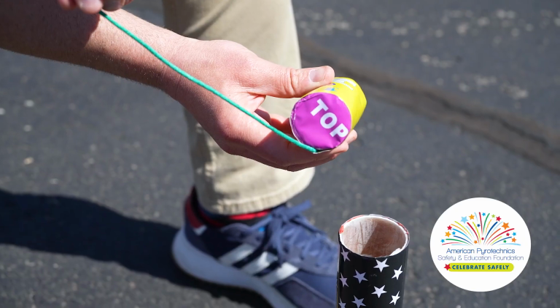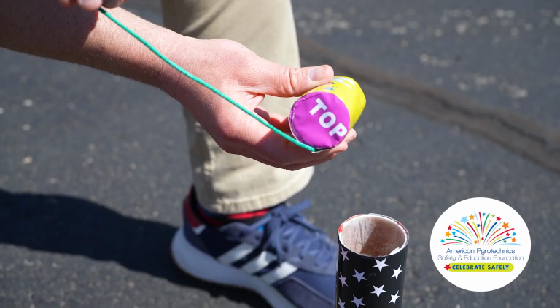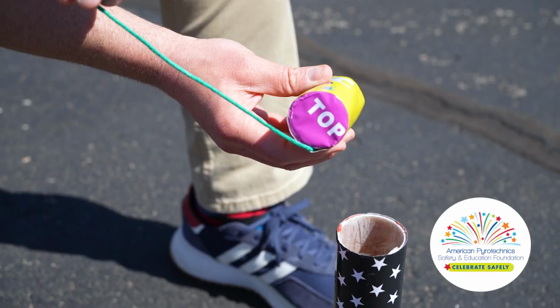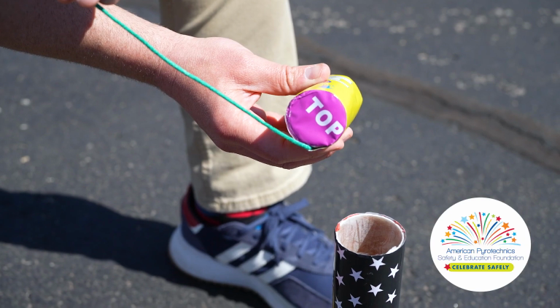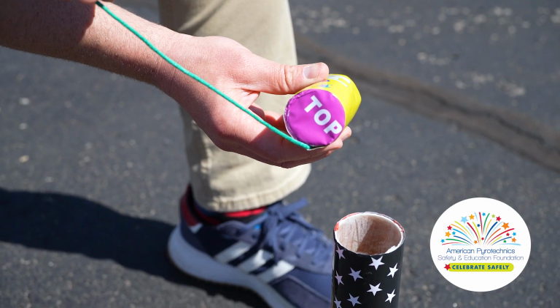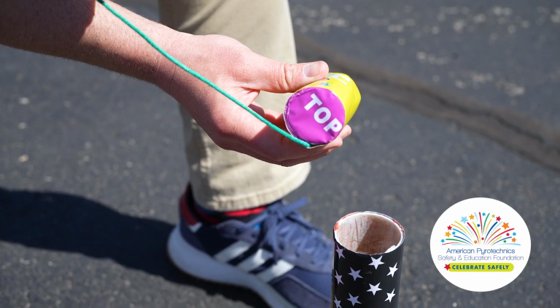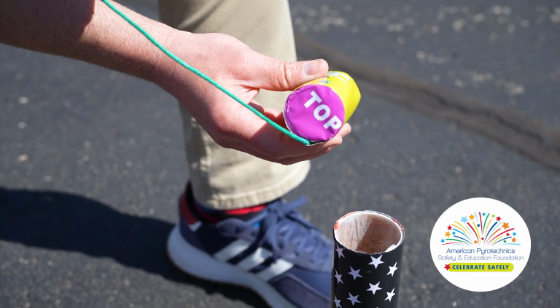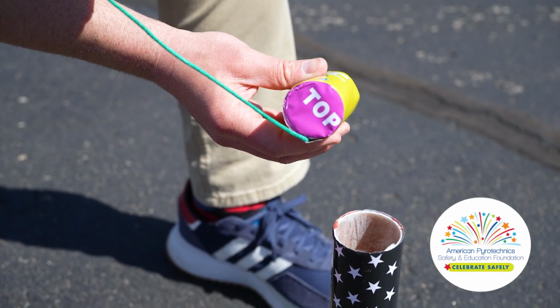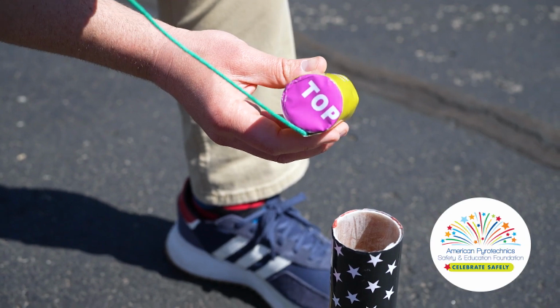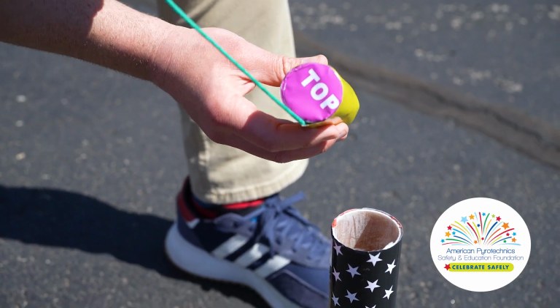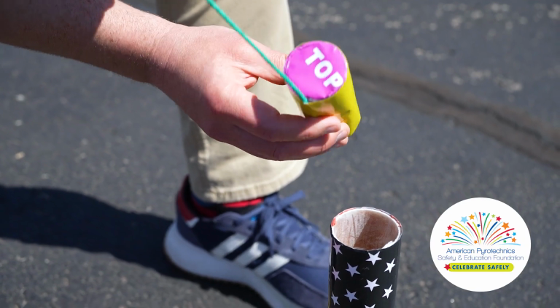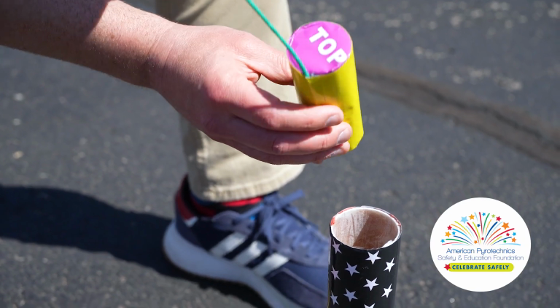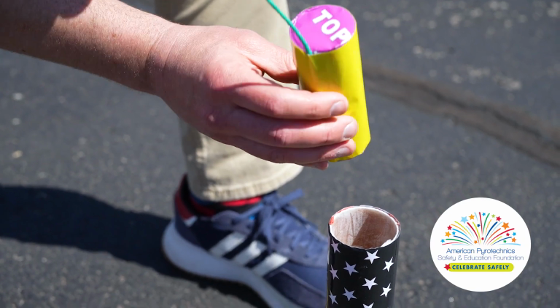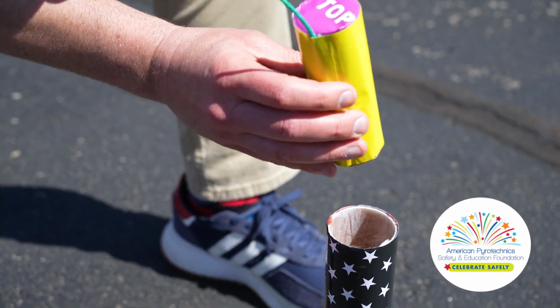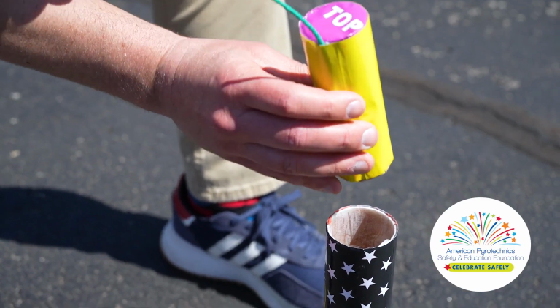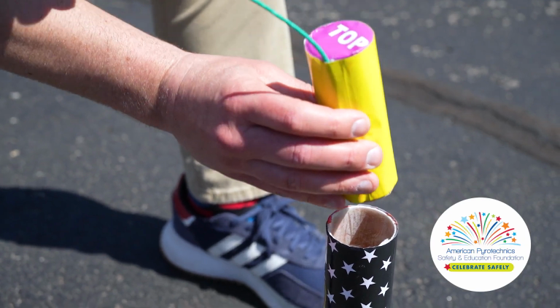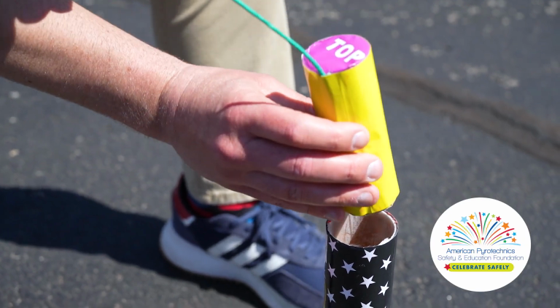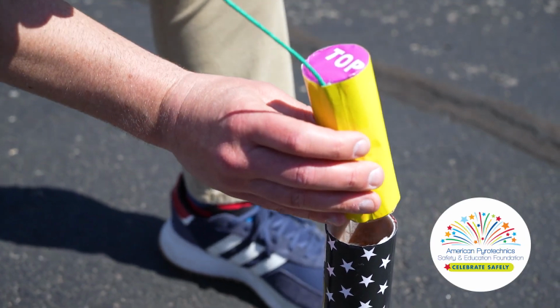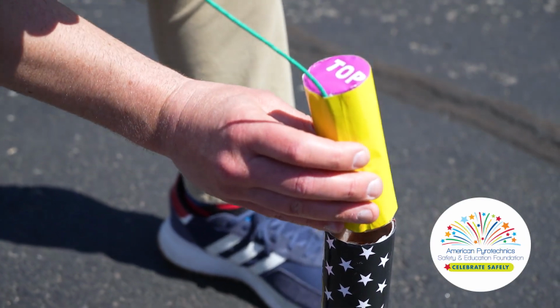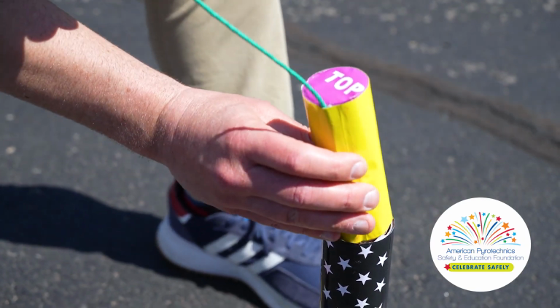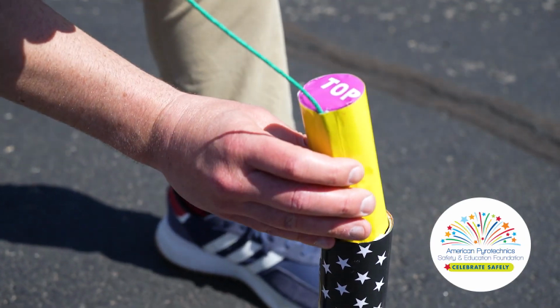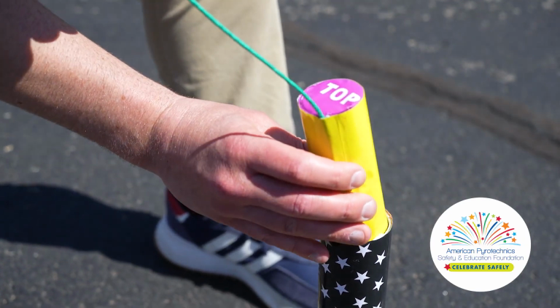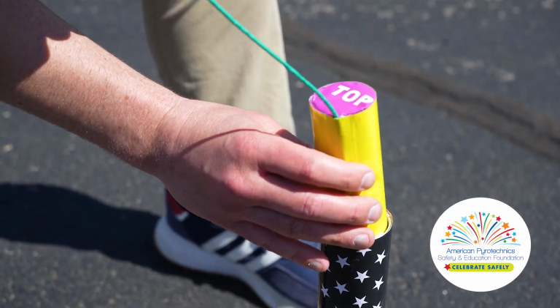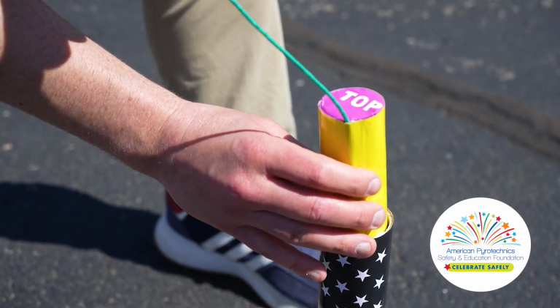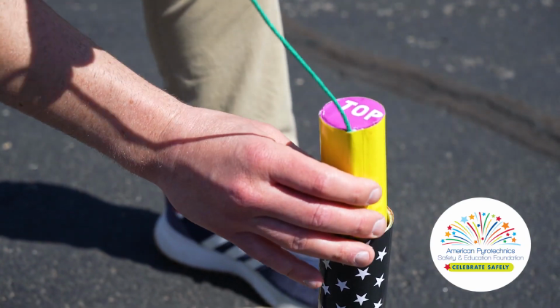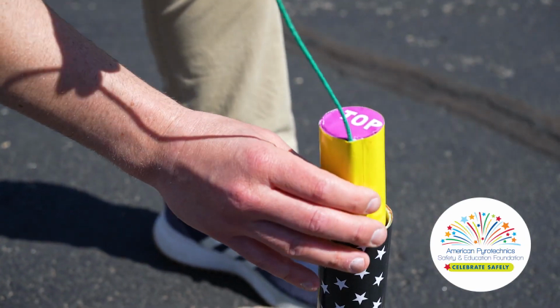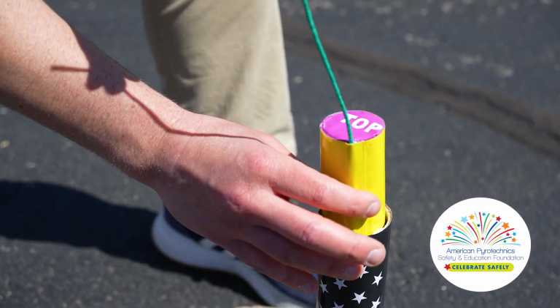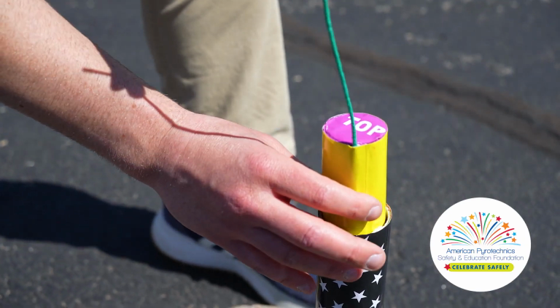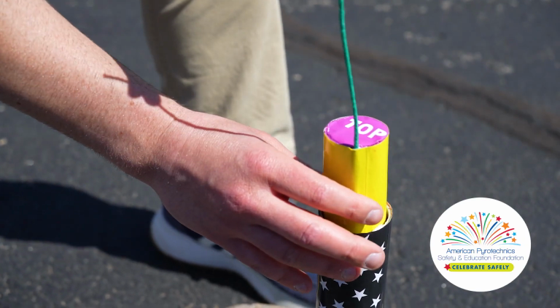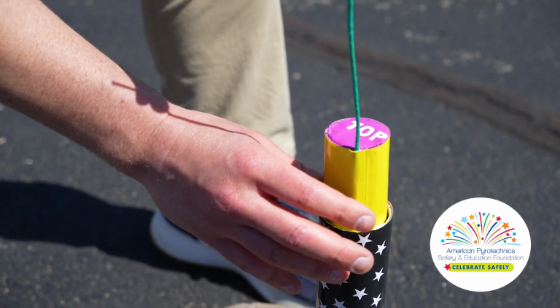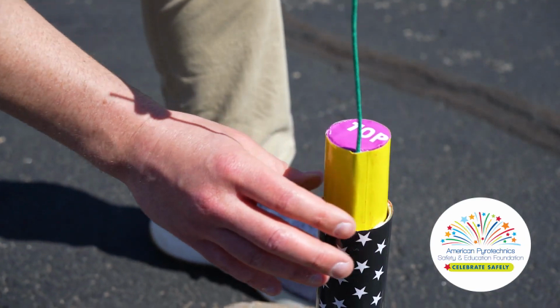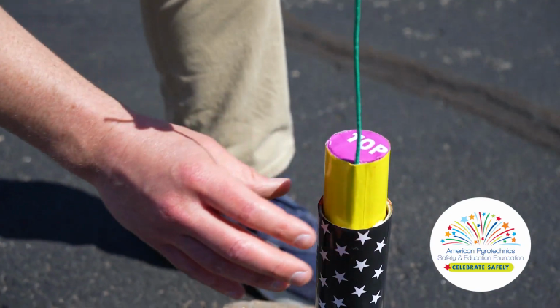Never load a shell upside down. Most are marked with the word 'top' so they can be loaded correctly.